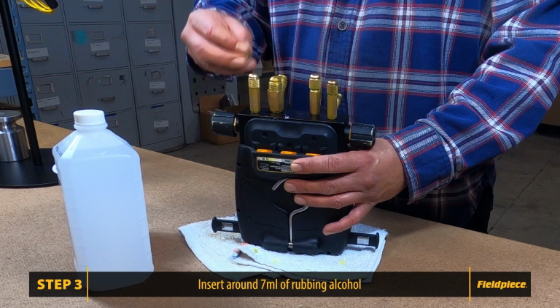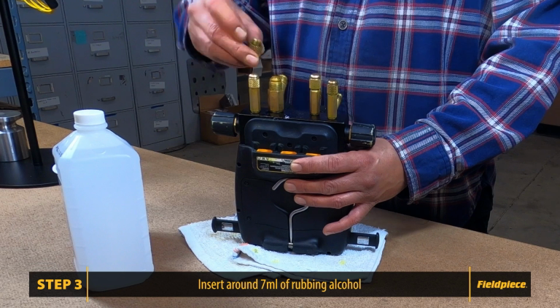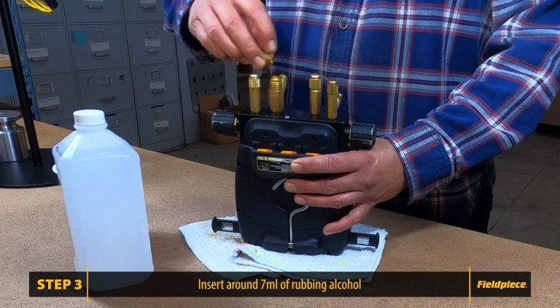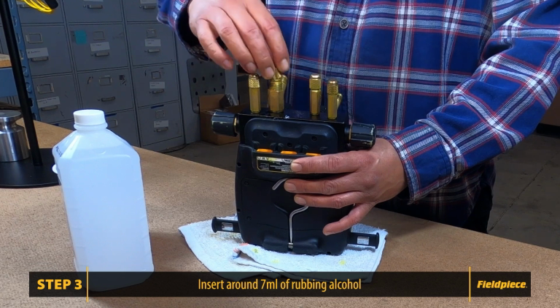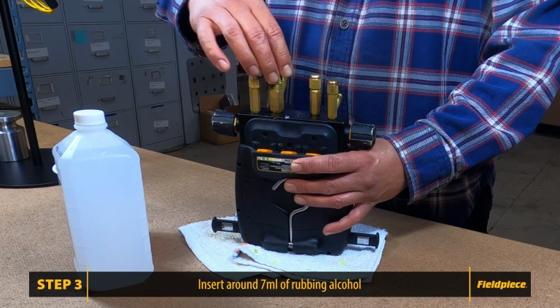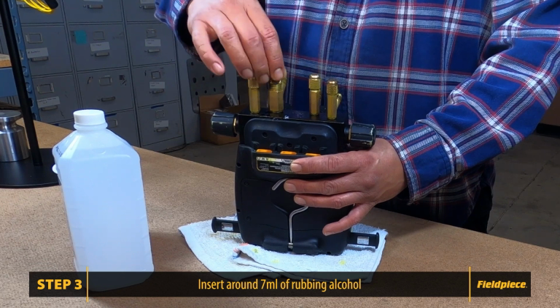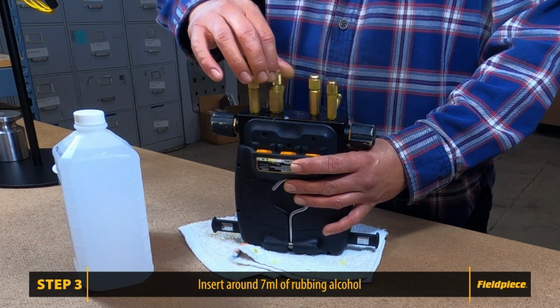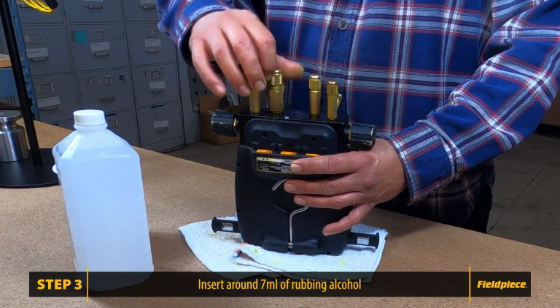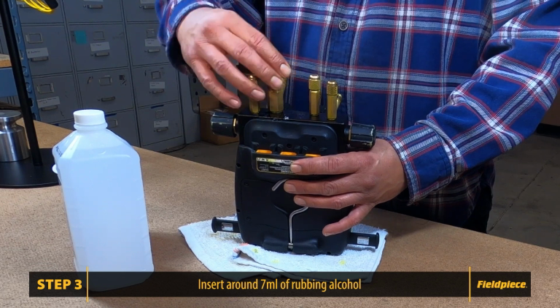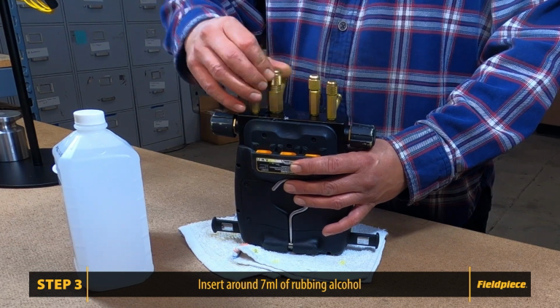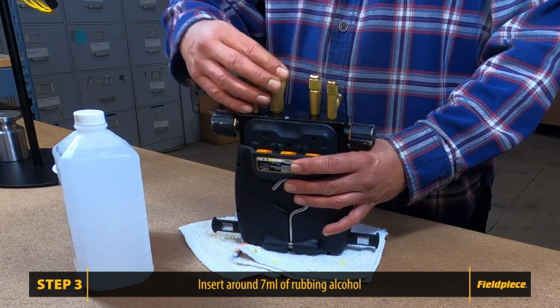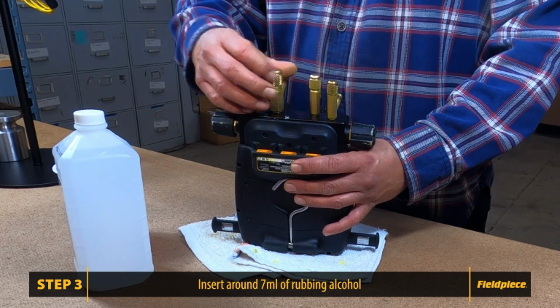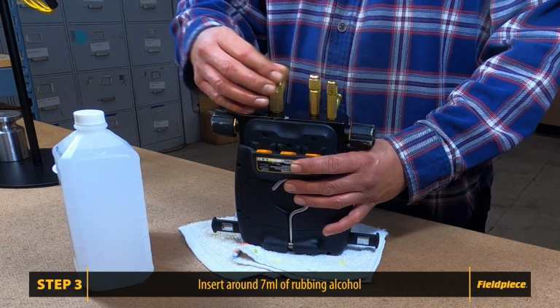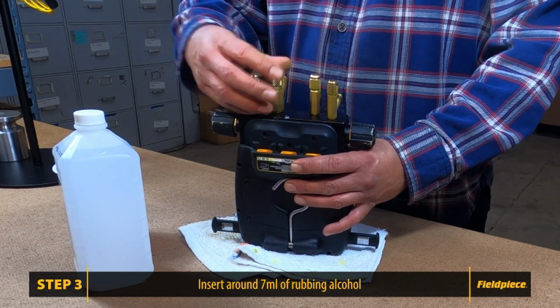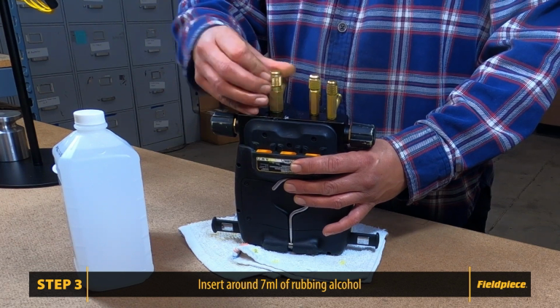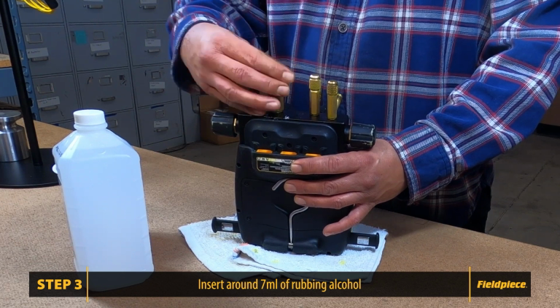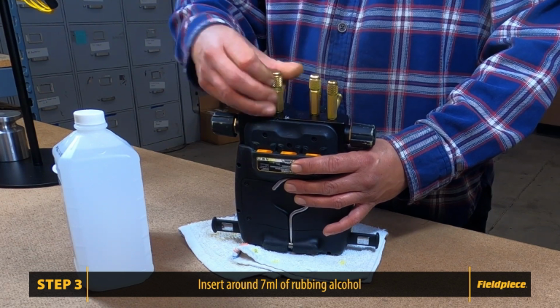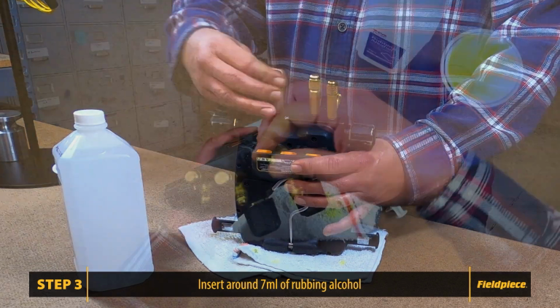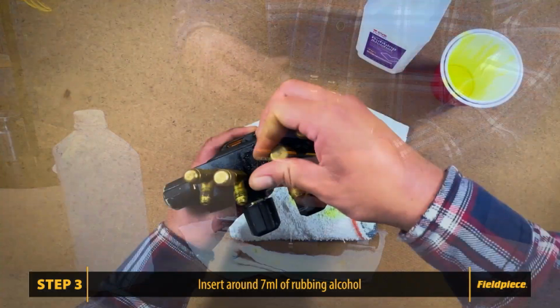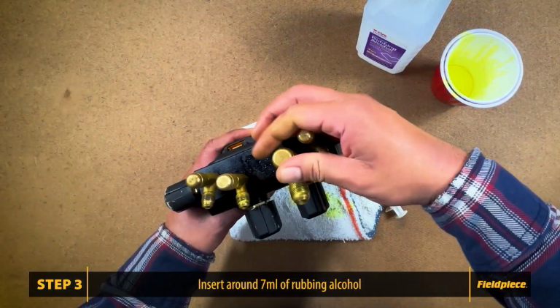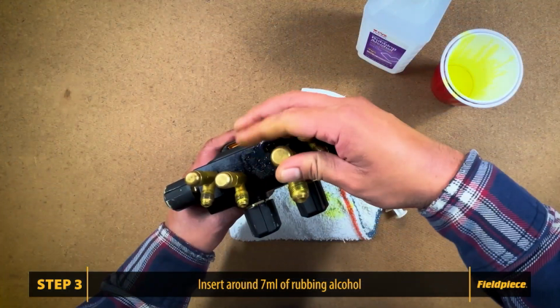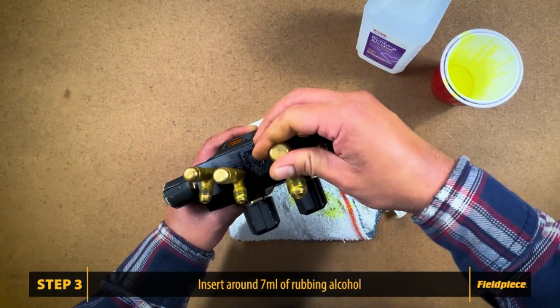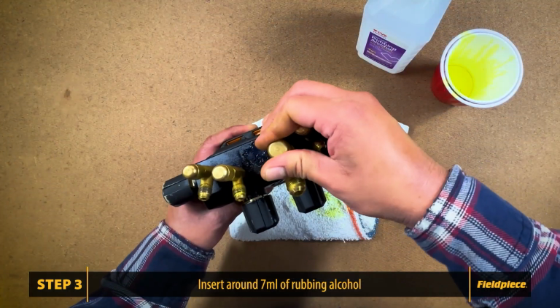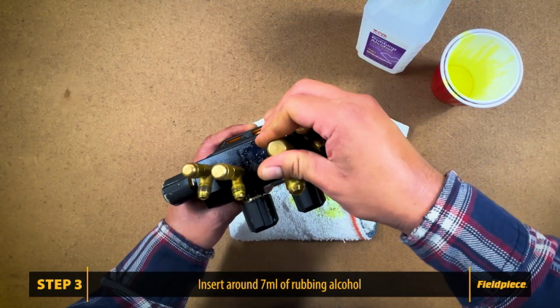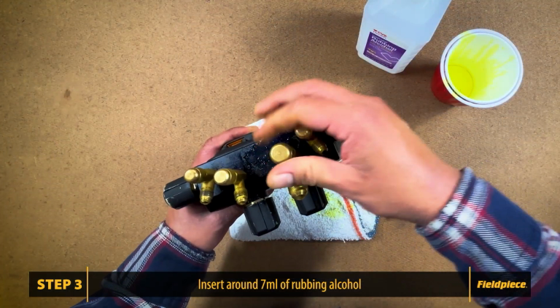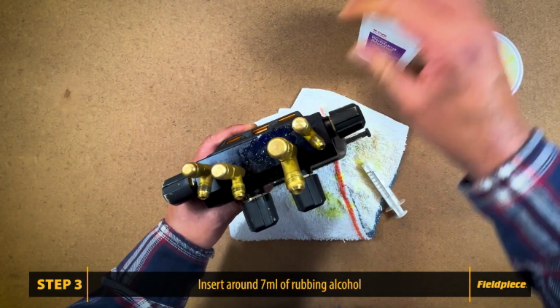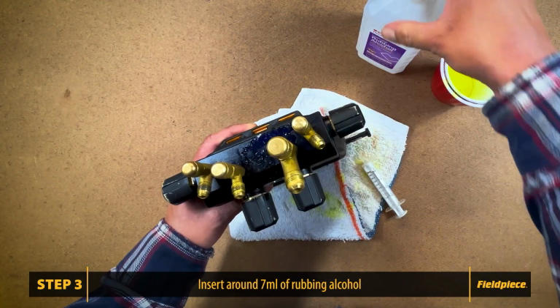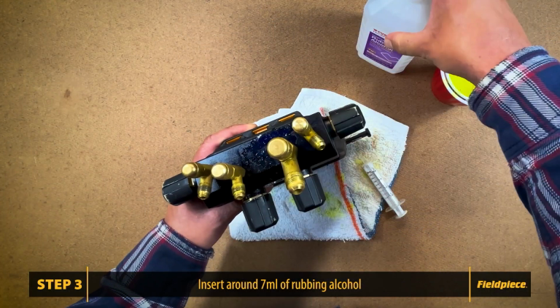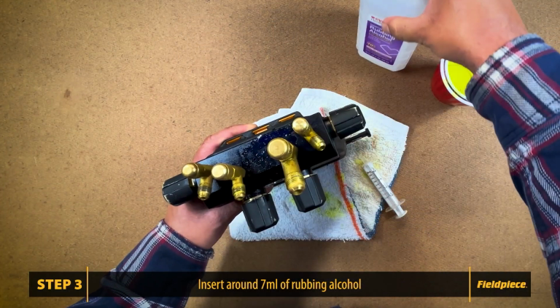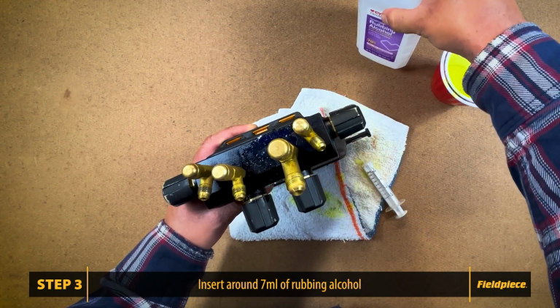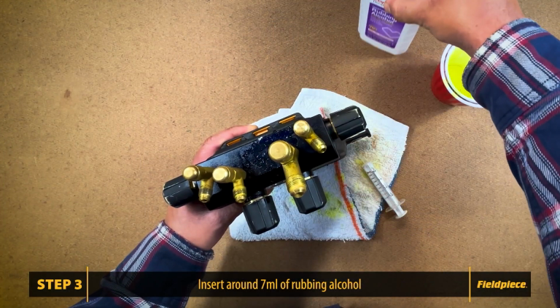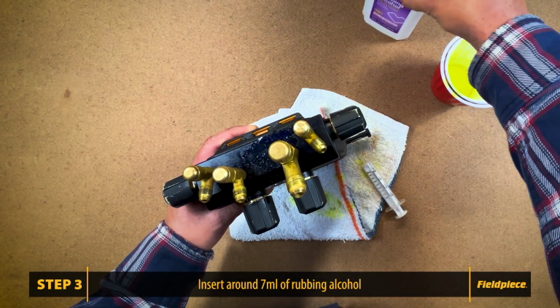Cap it off with the three eighths cap, and you want to shake your manifold anywhere from 10 to 30 seconds.